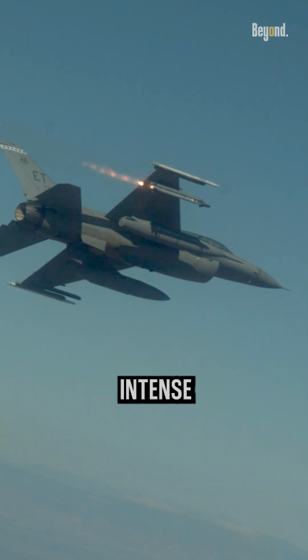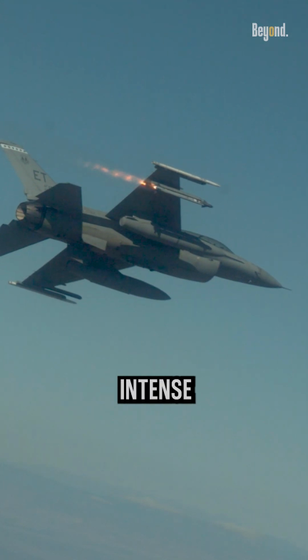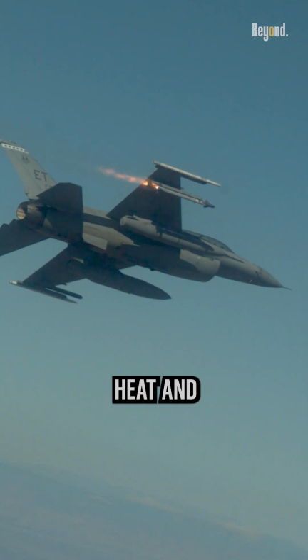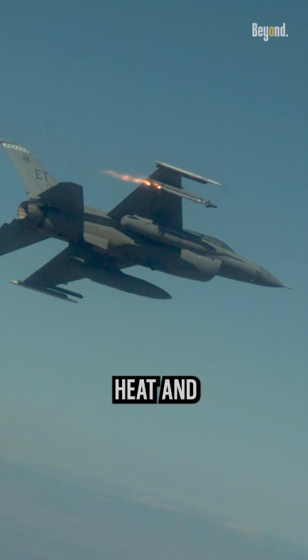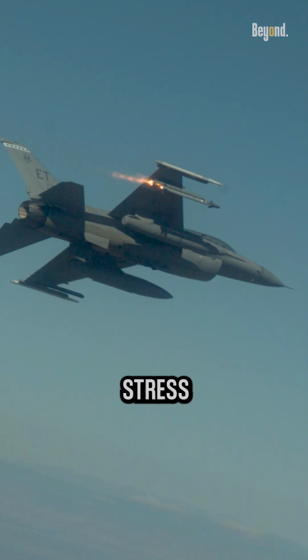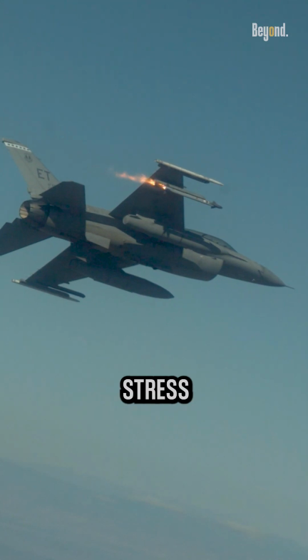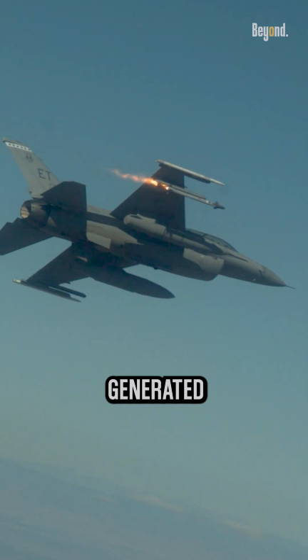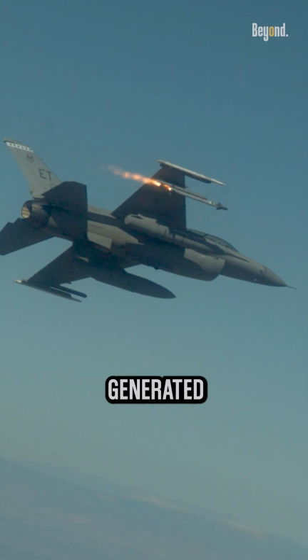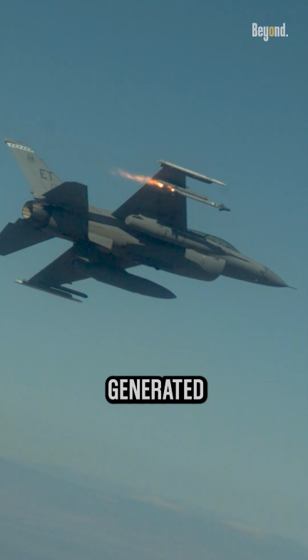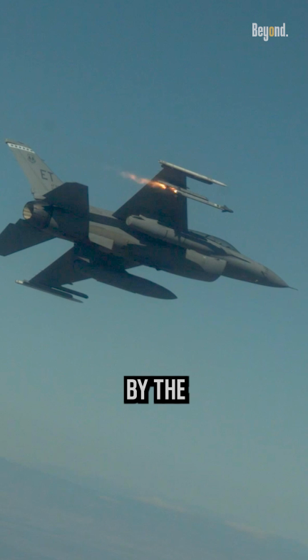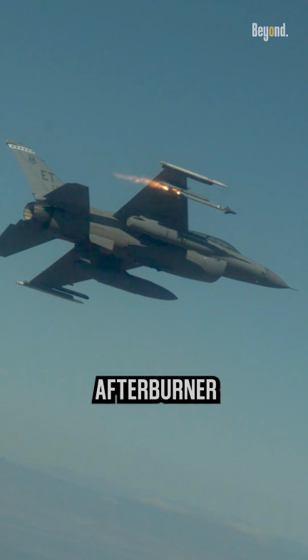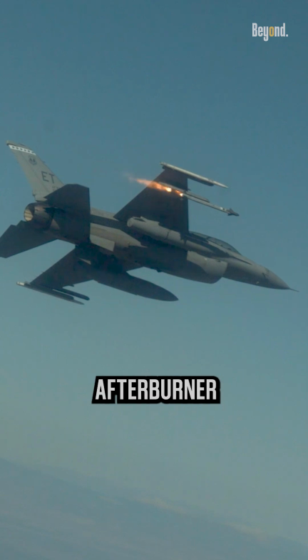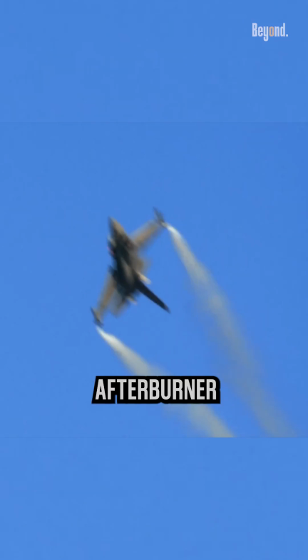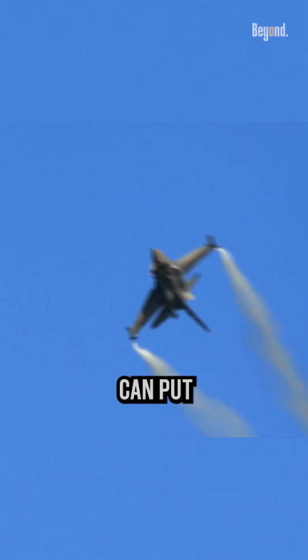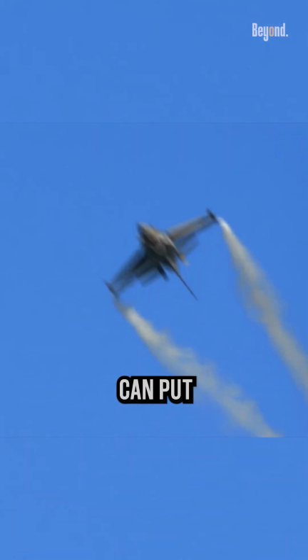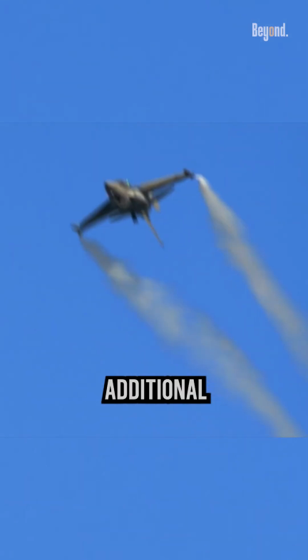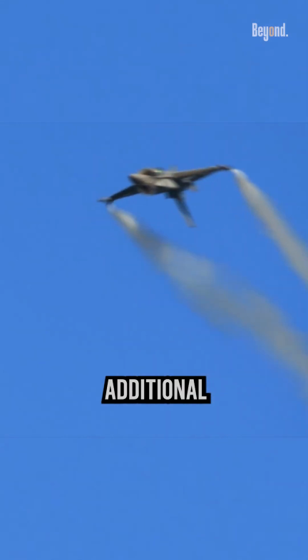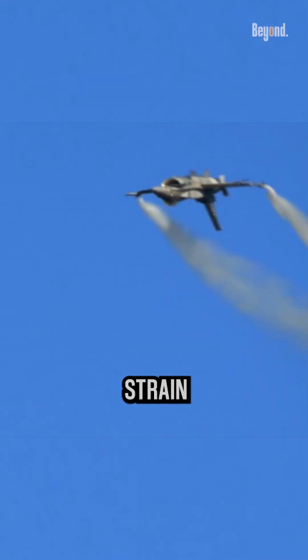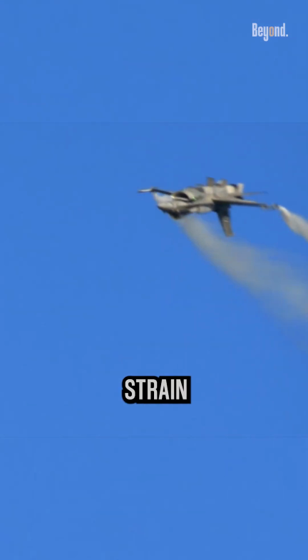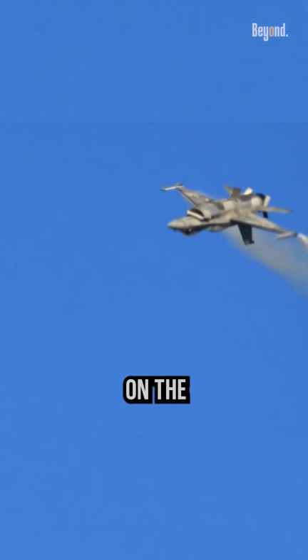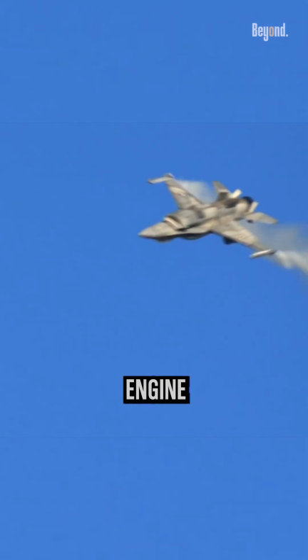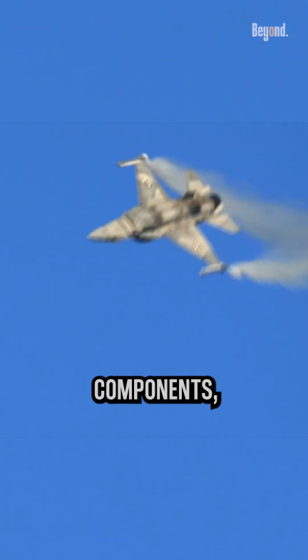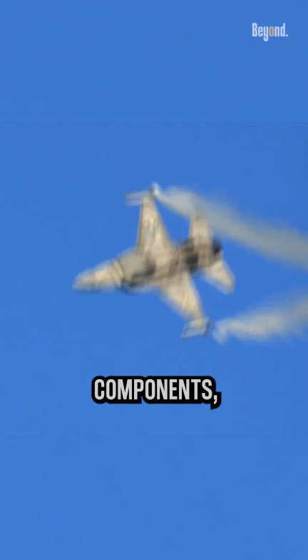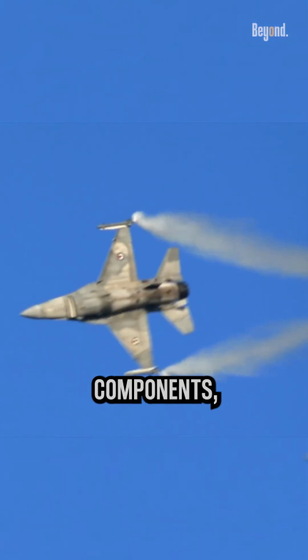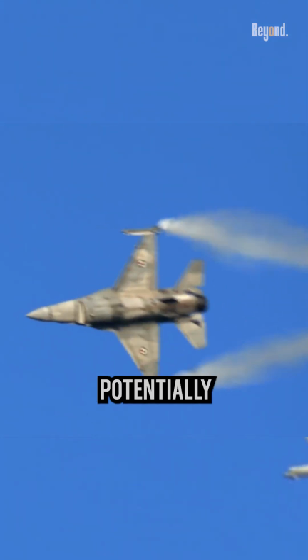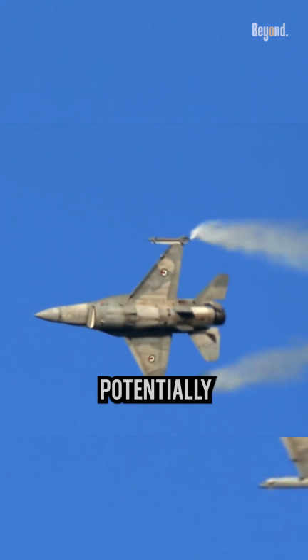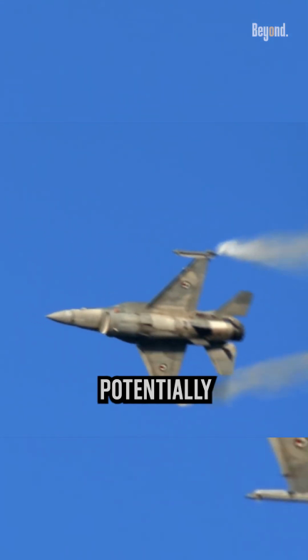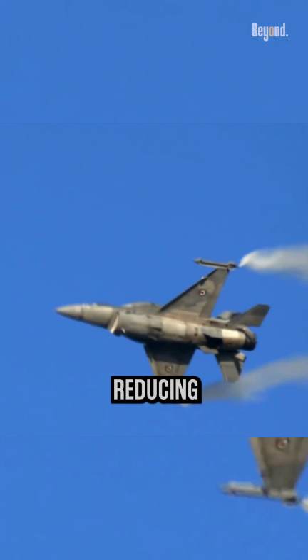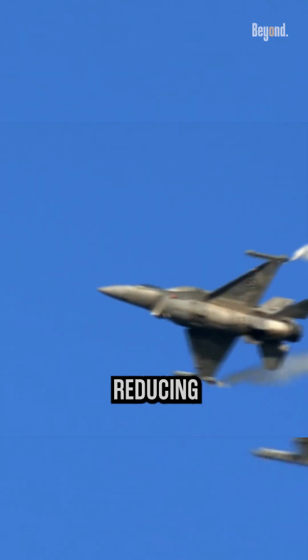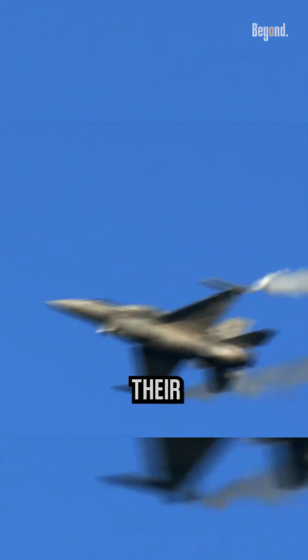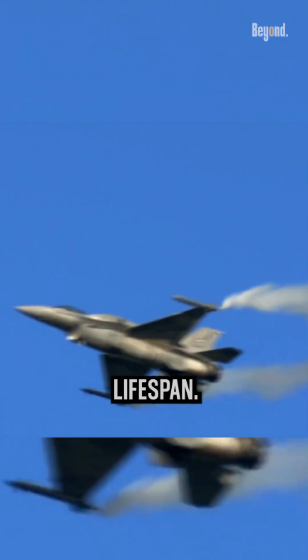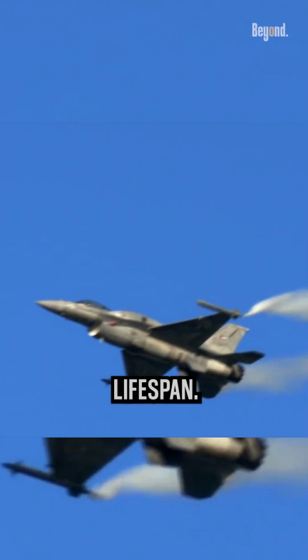The intense heat and stress generated by the afterburner can put additional strain on the engine components, potentially reducing their lifespan.